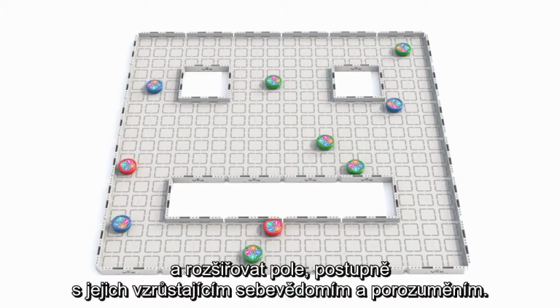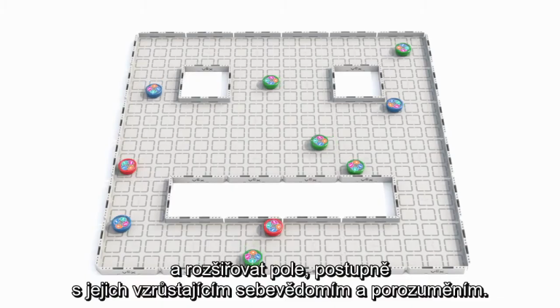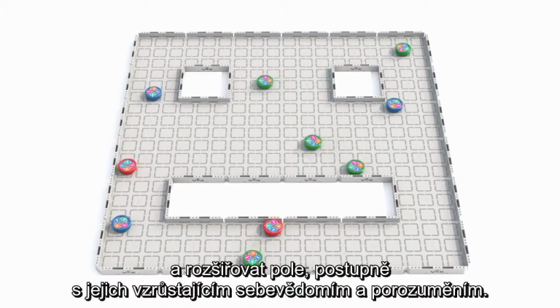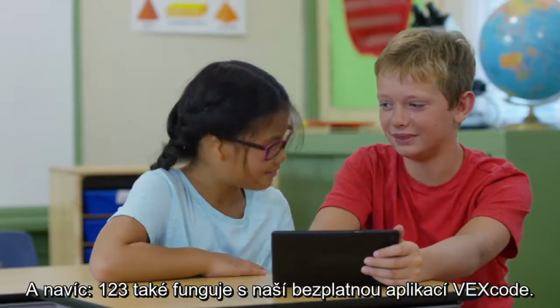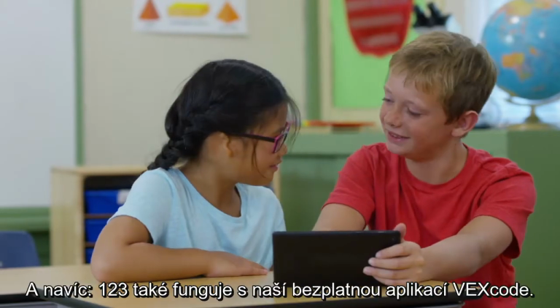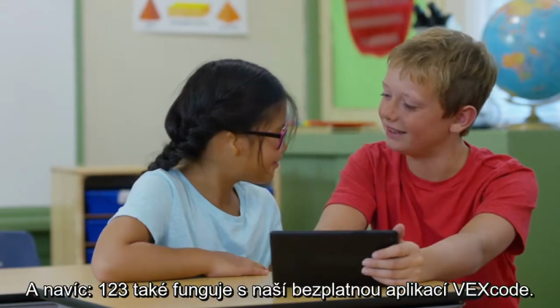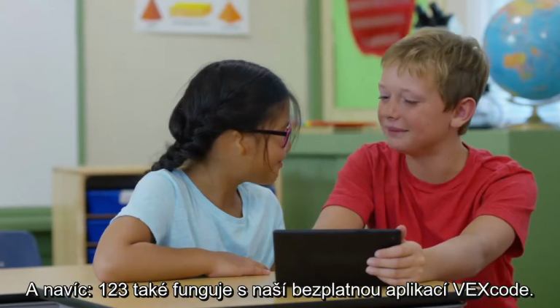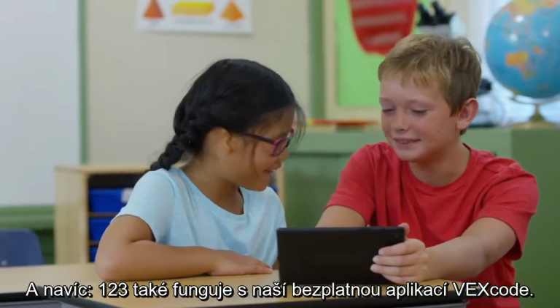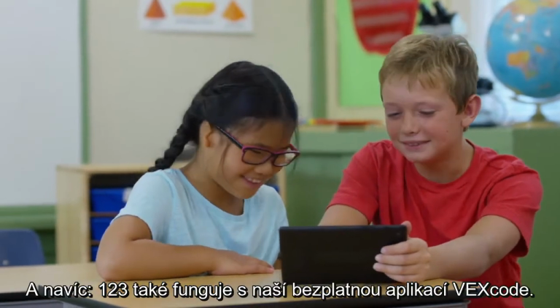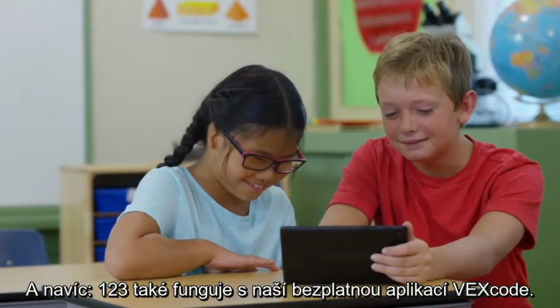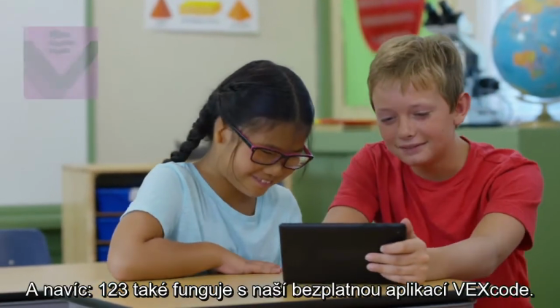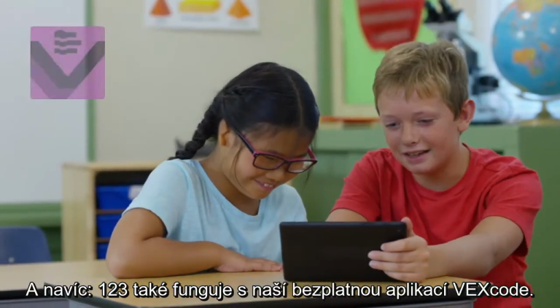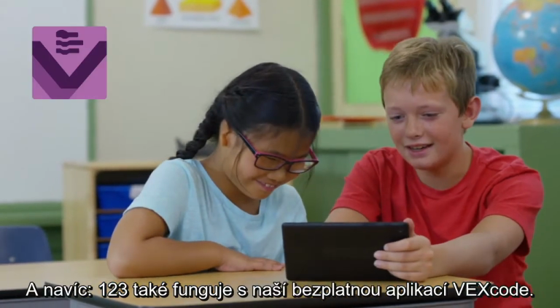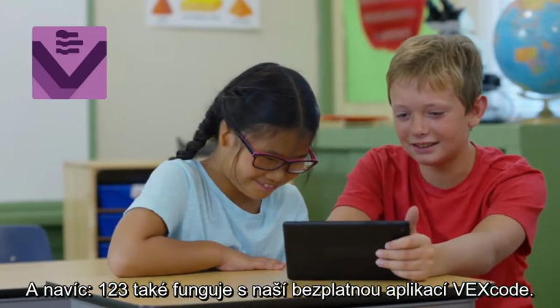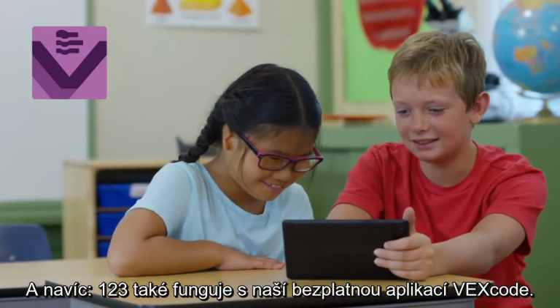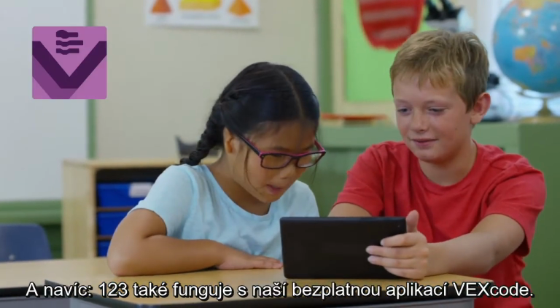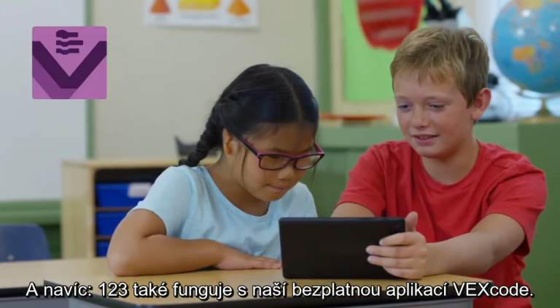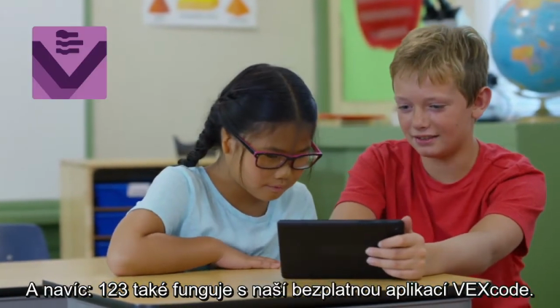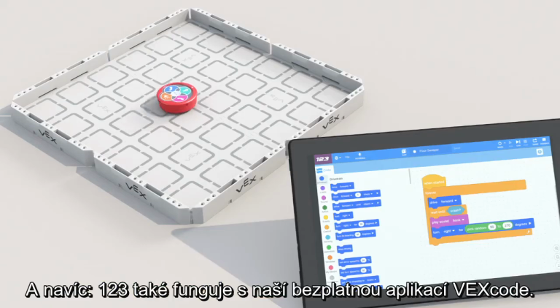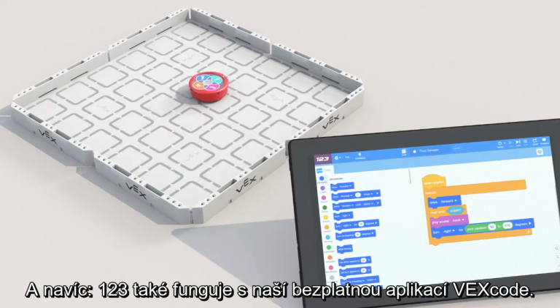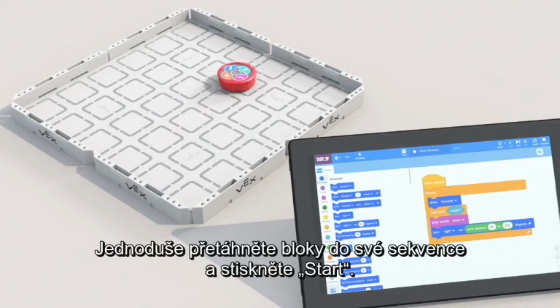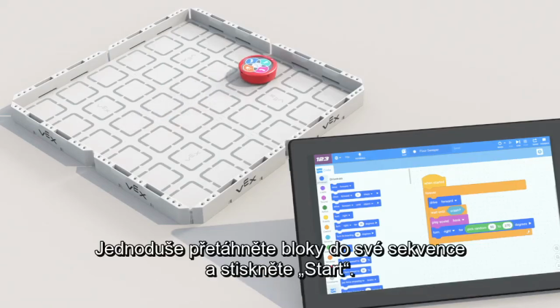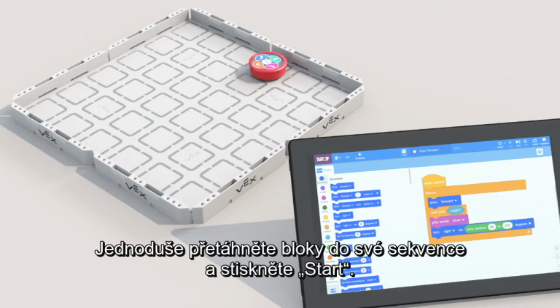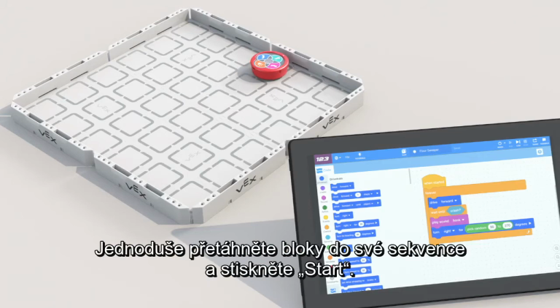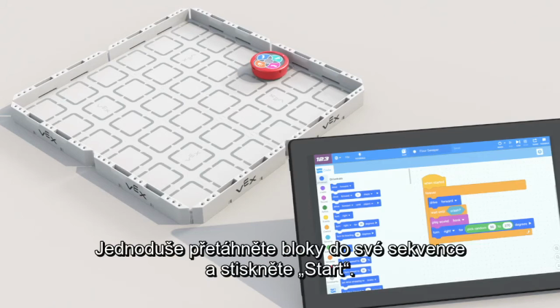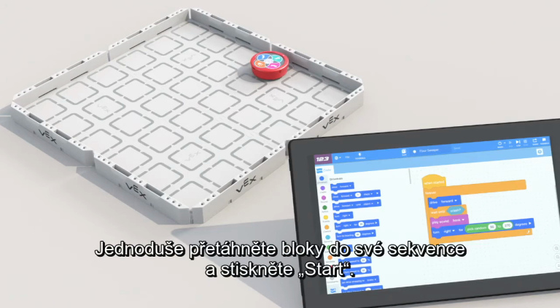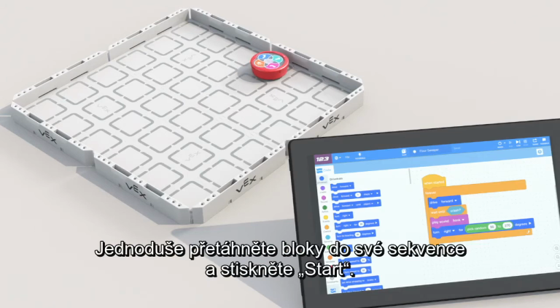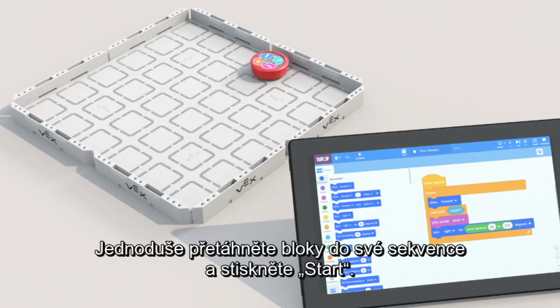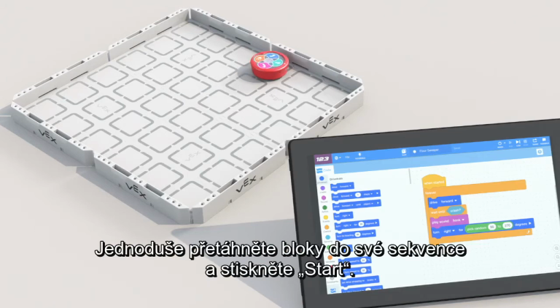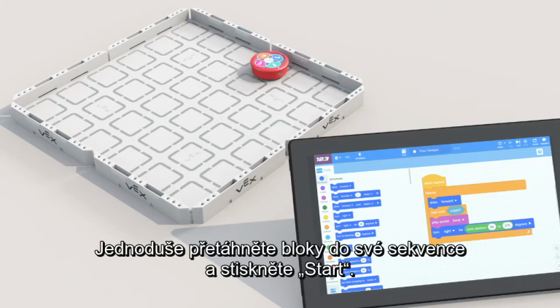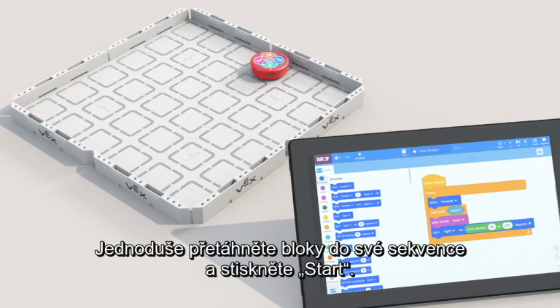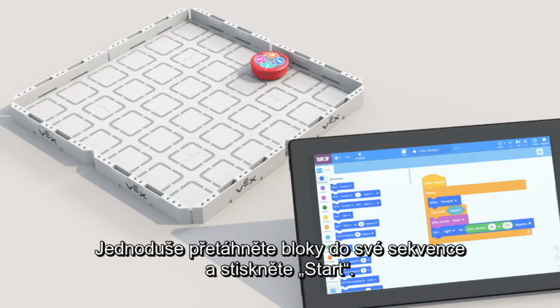Plus, 123 also works with our free app, VEX Code. Simply drag and drop the blocks into your sequence and push start.